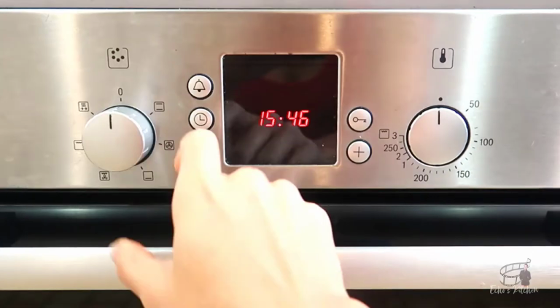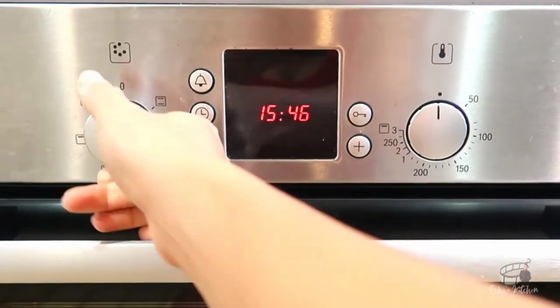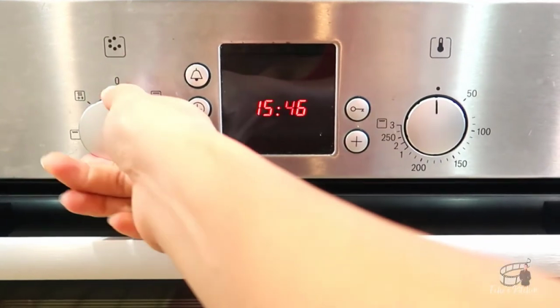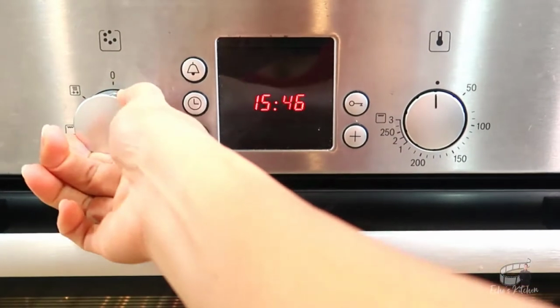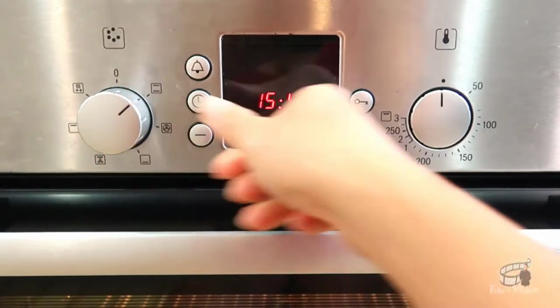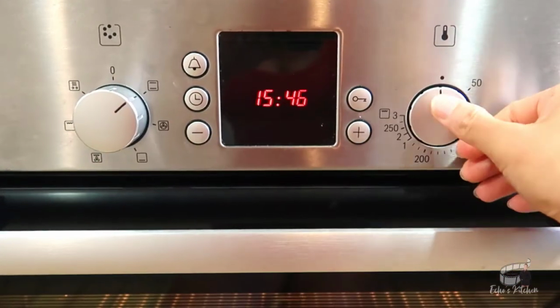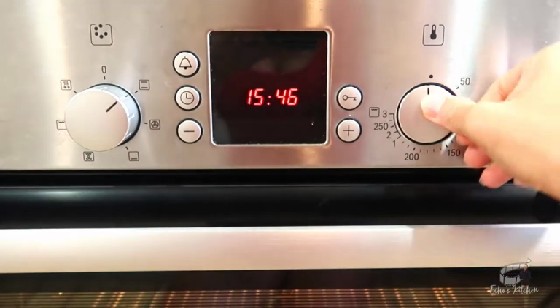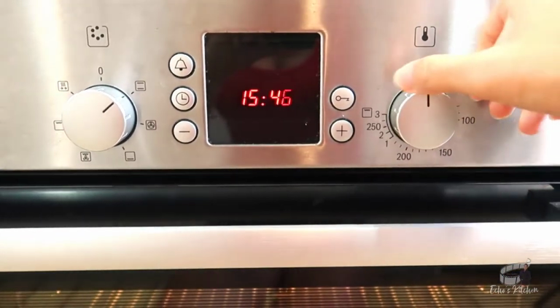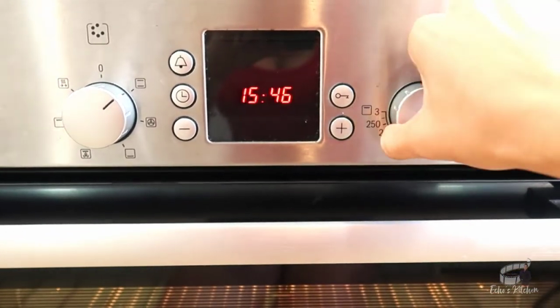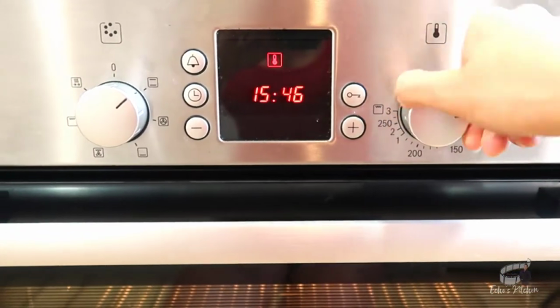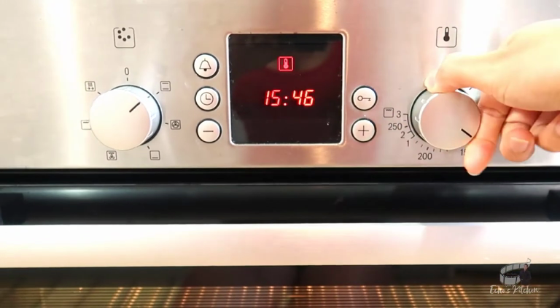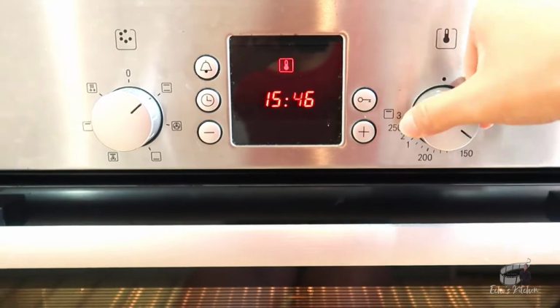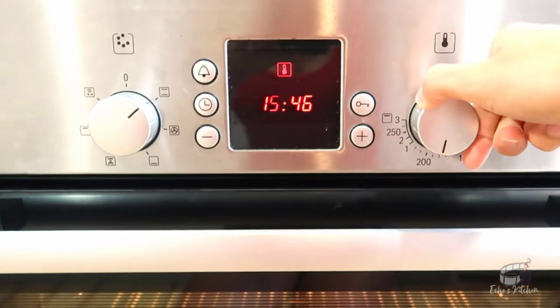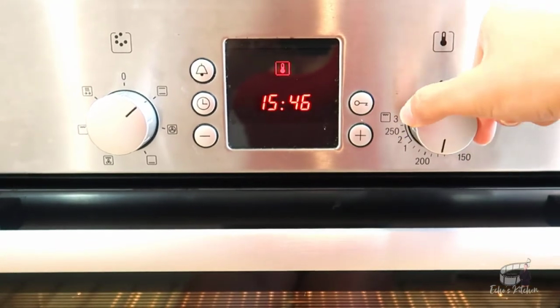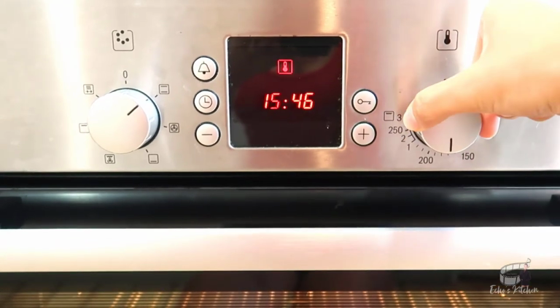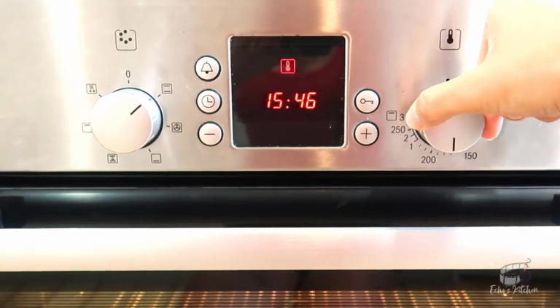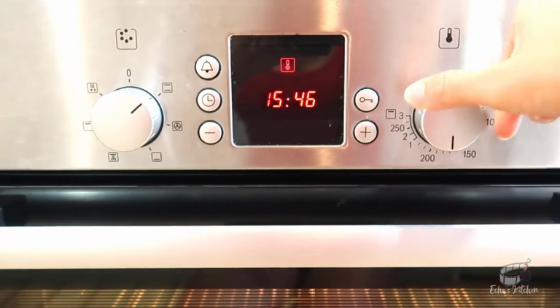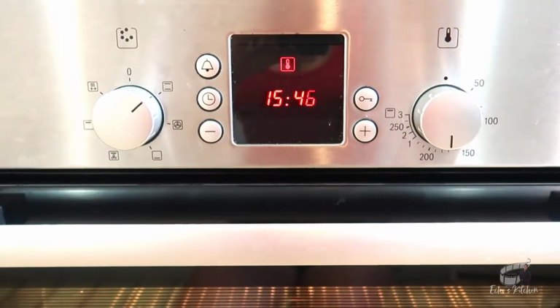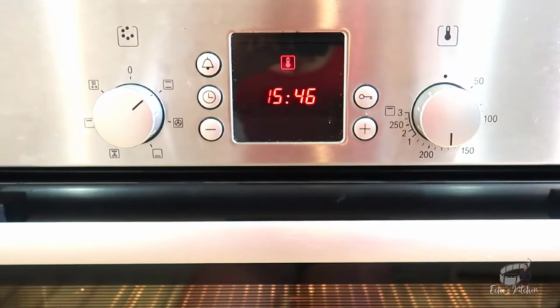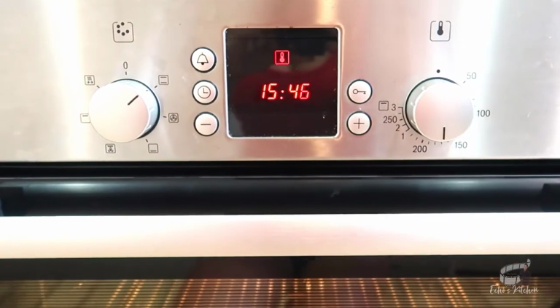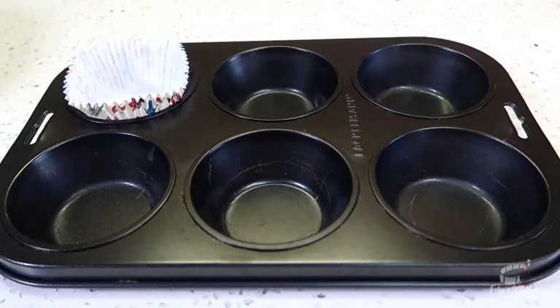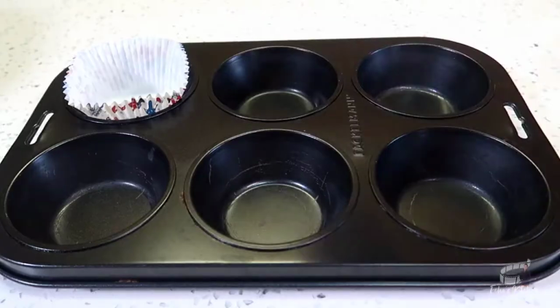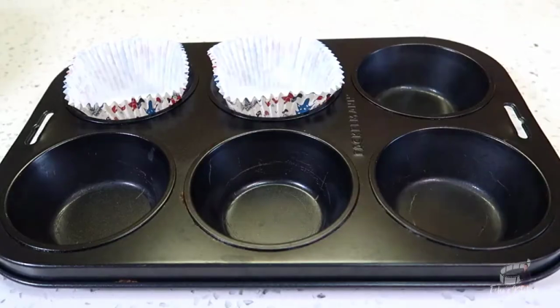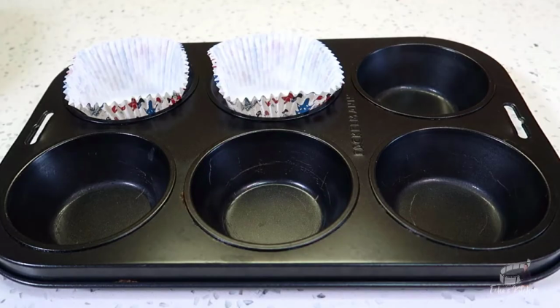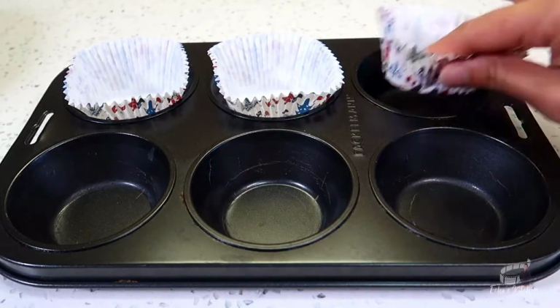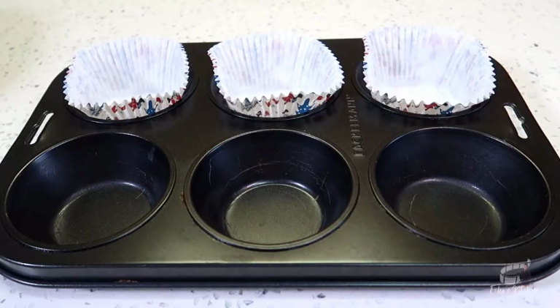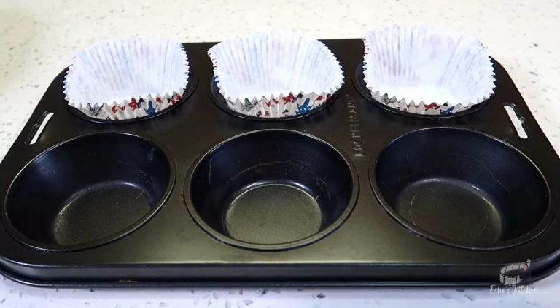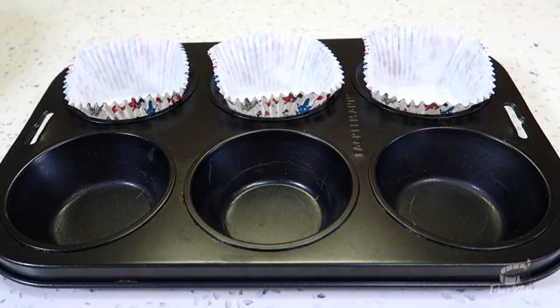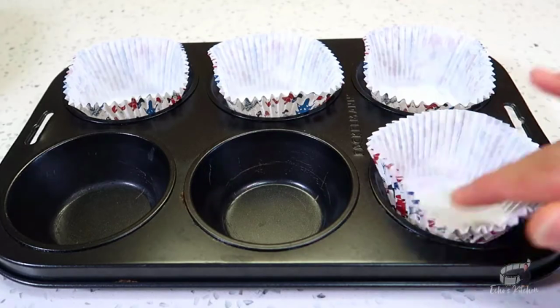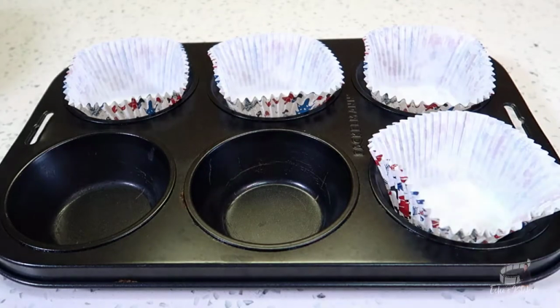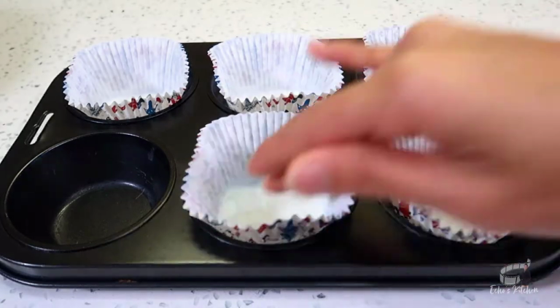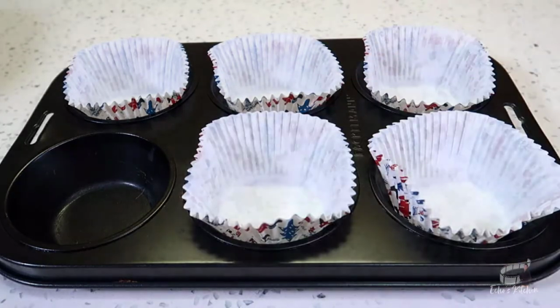Preheat the oven to 180 degrees. Get that oven real nice and hot. Prepare the muffin pan with liners and set aside.